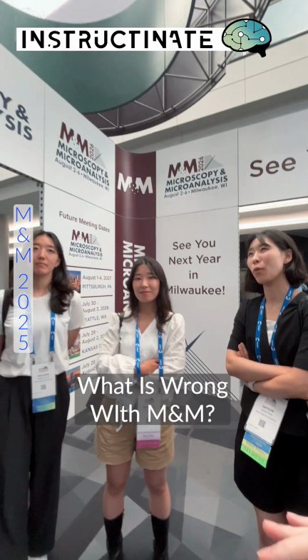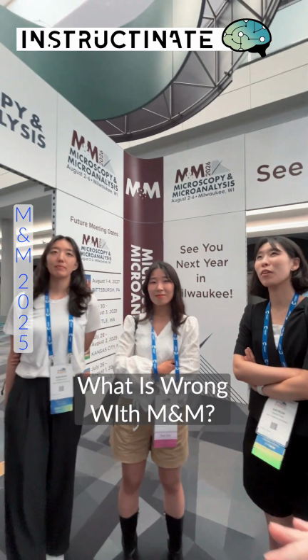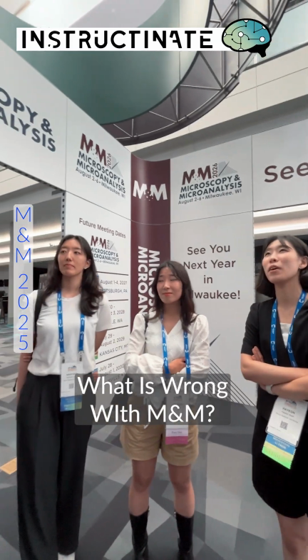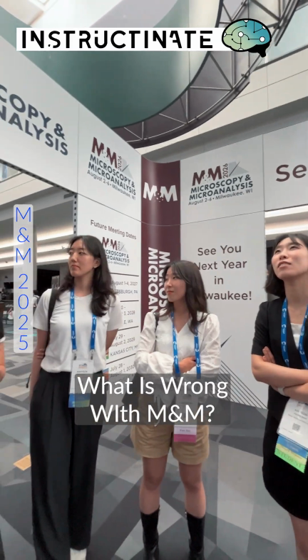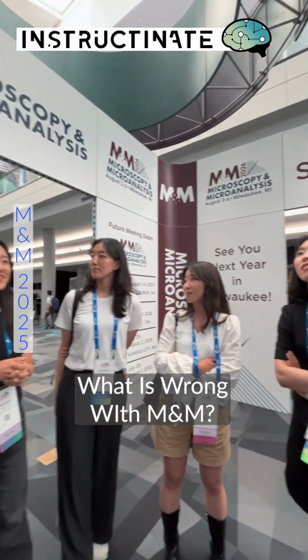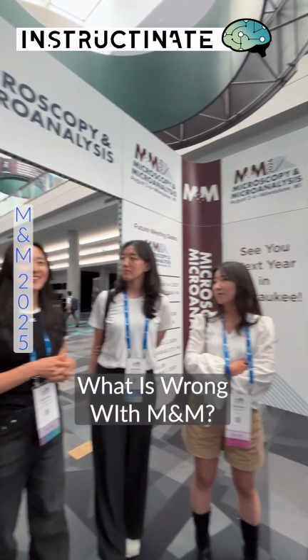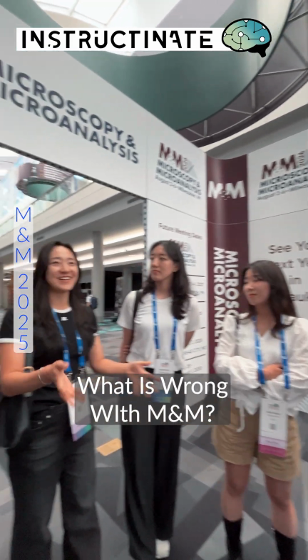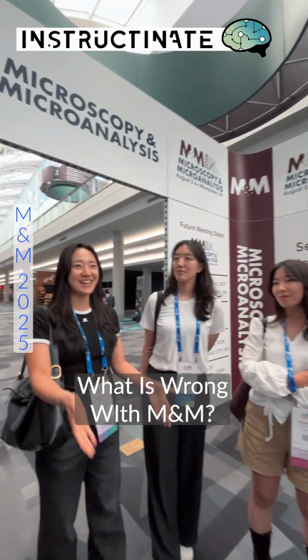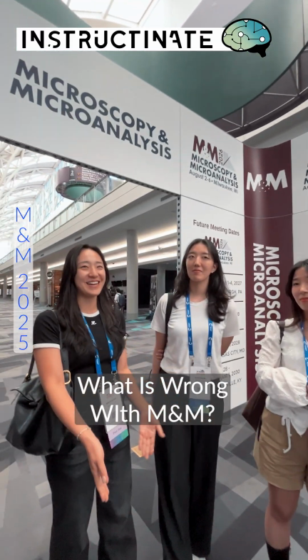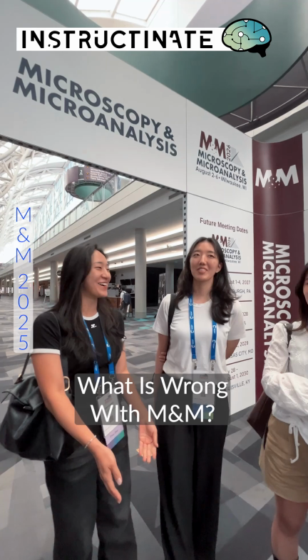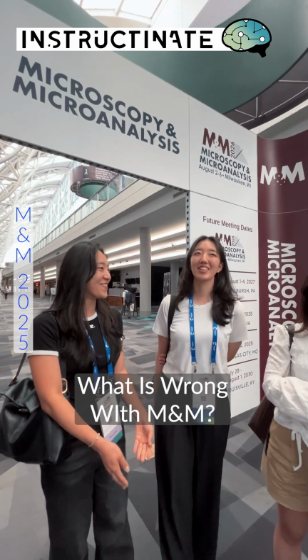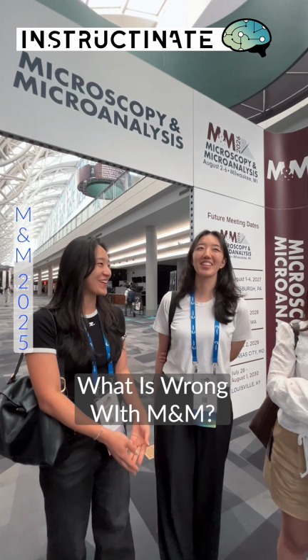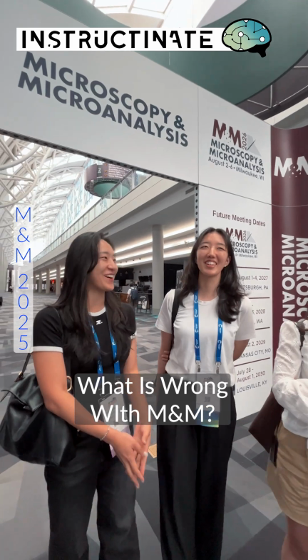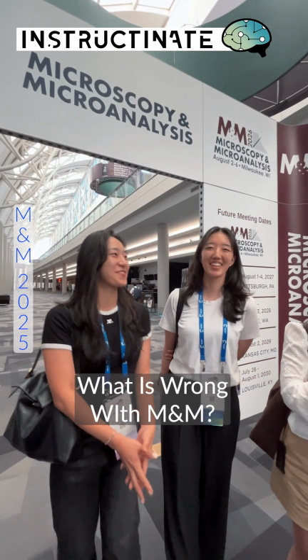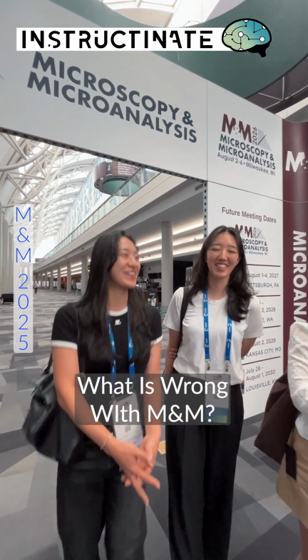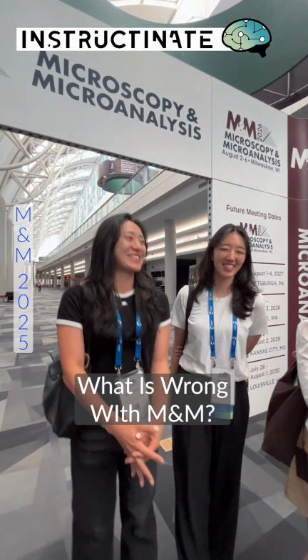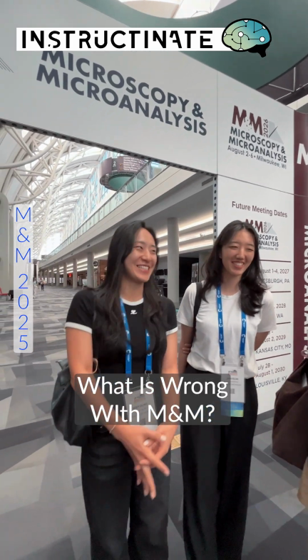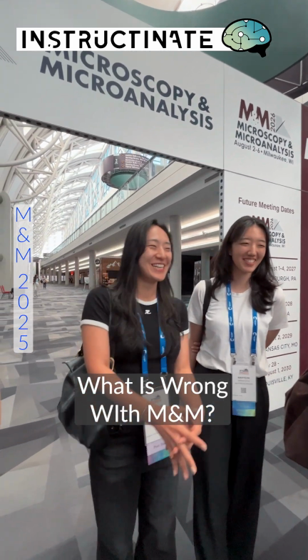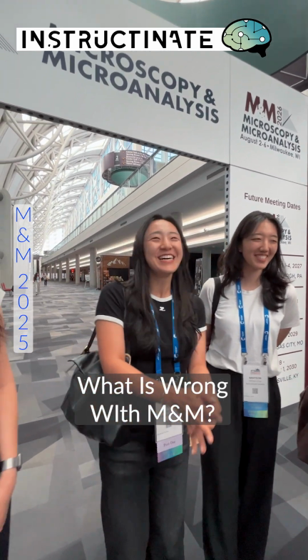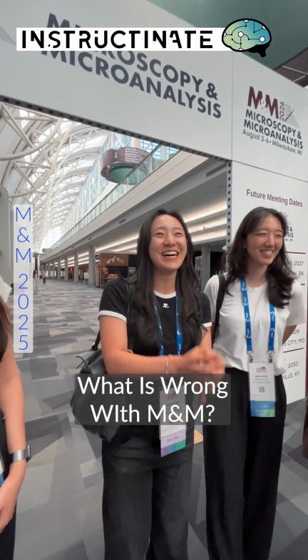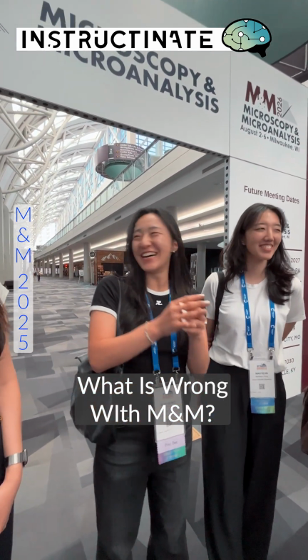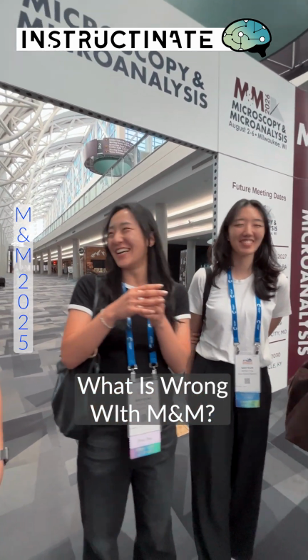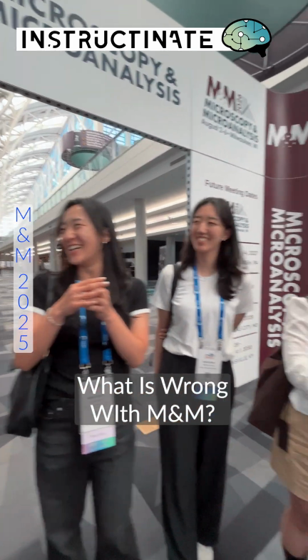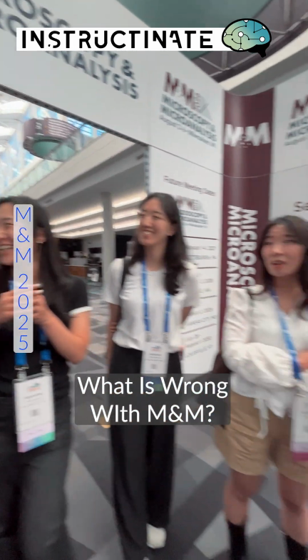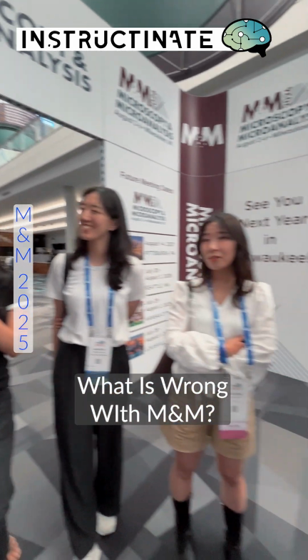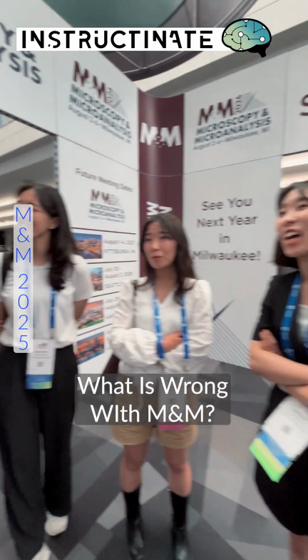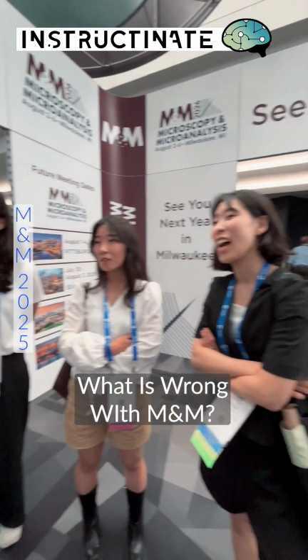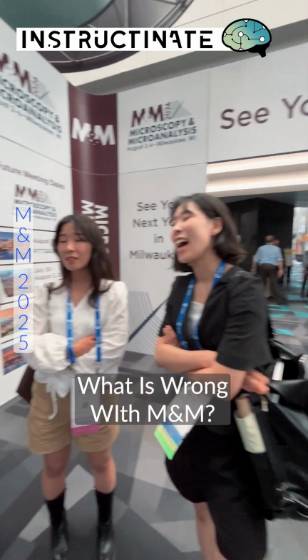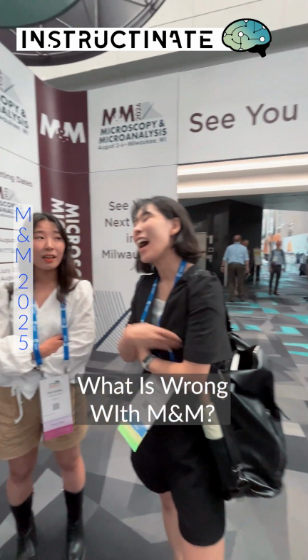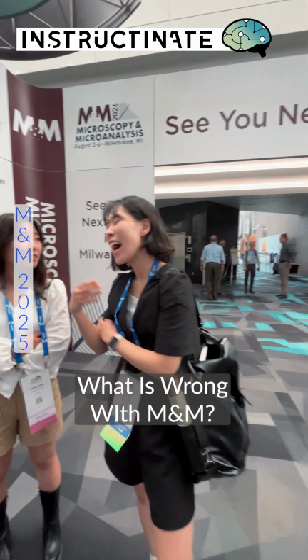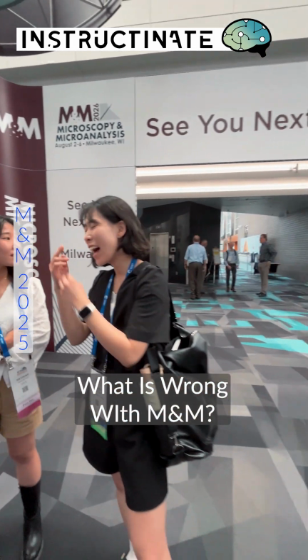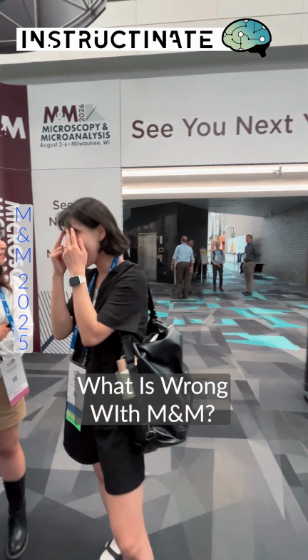We want more coffee. More coffee breaks? More snacks.